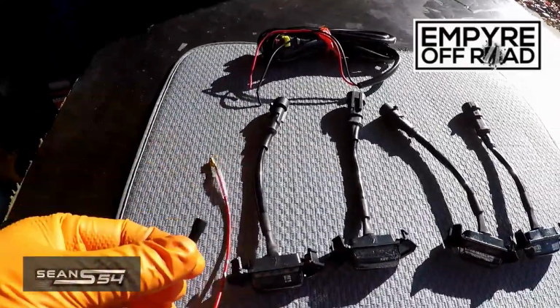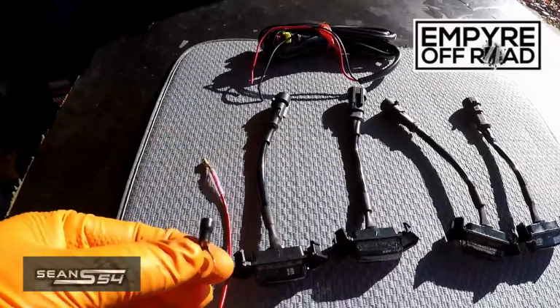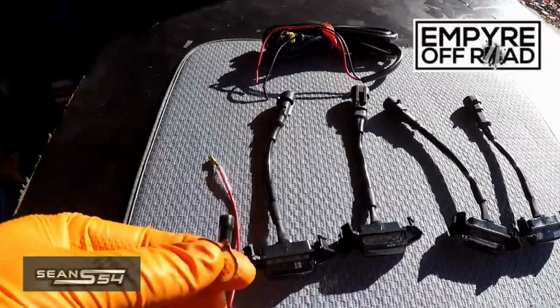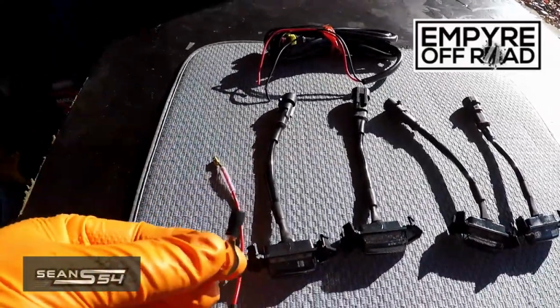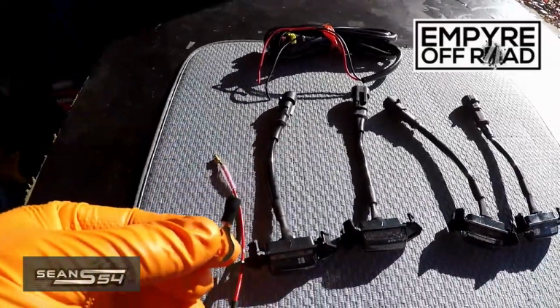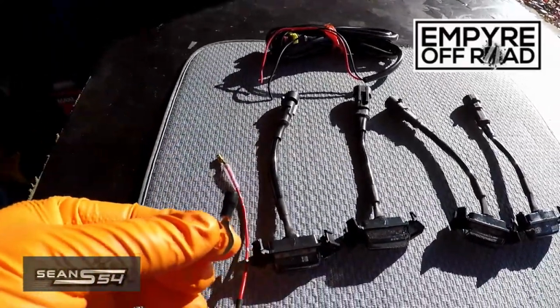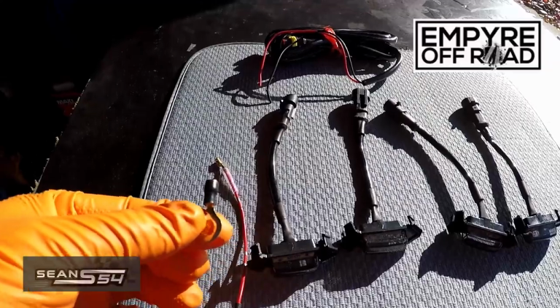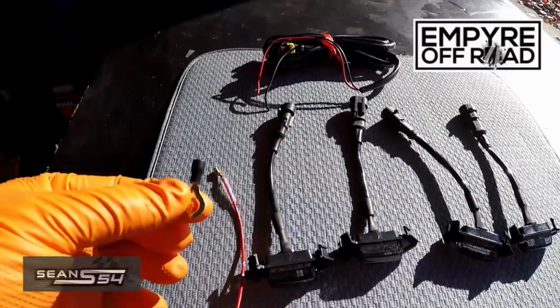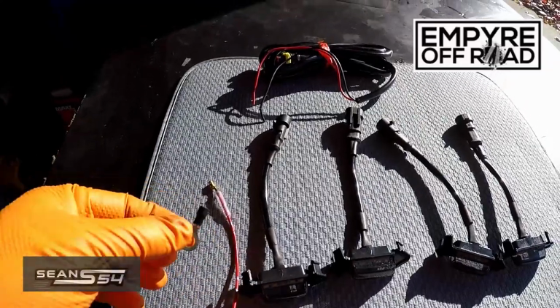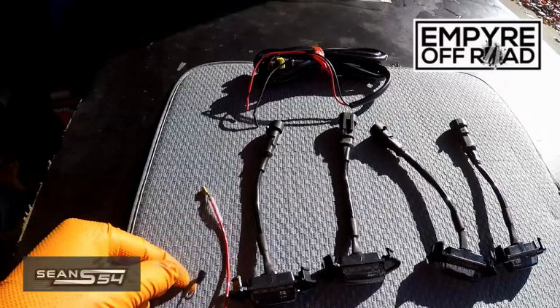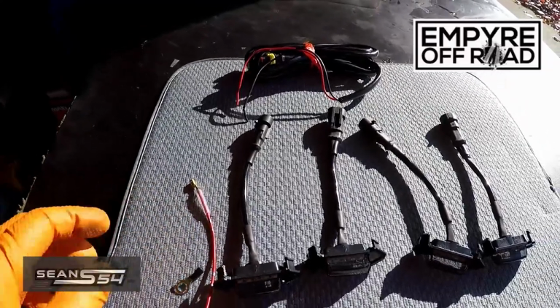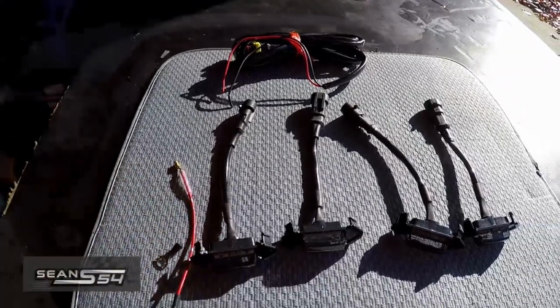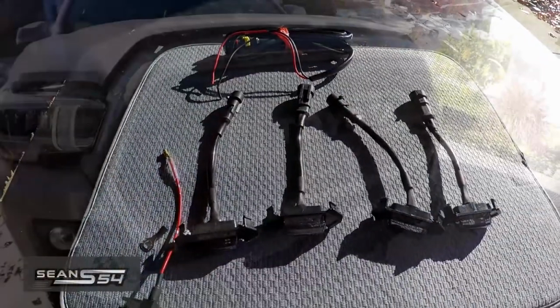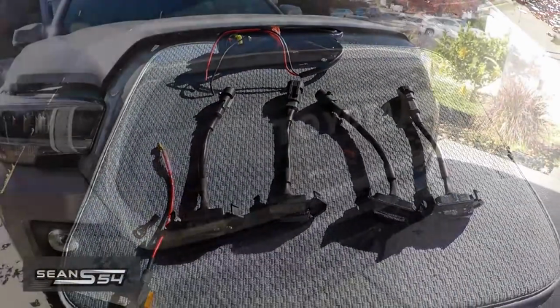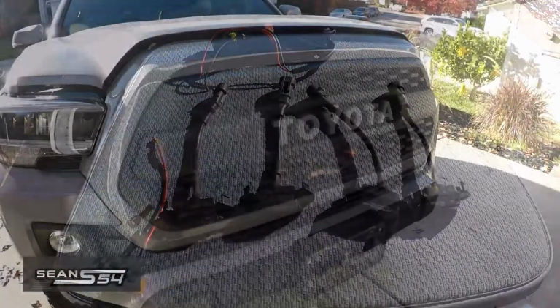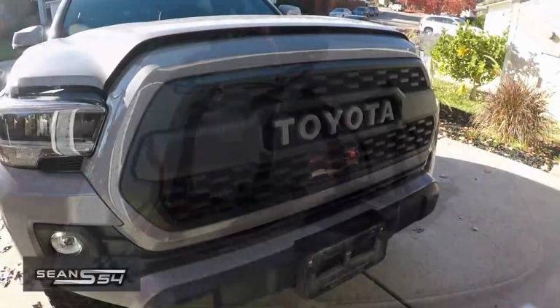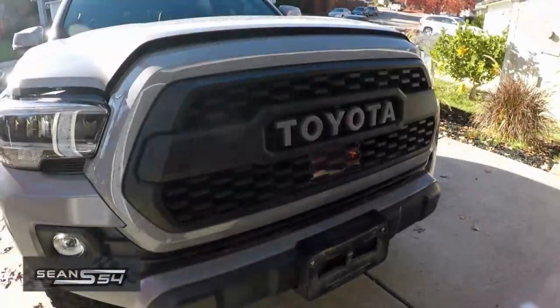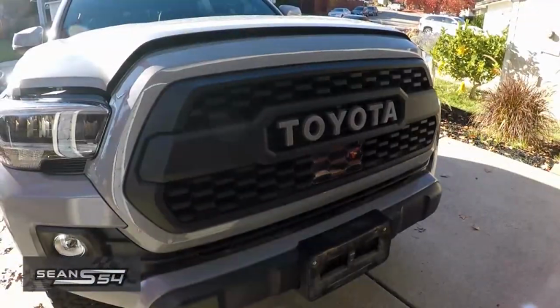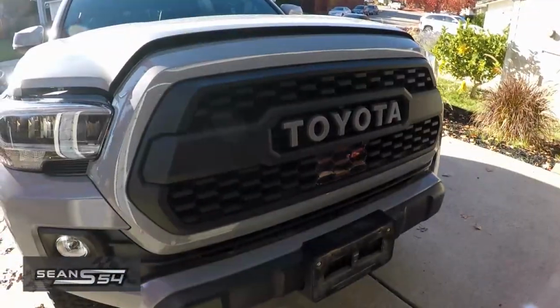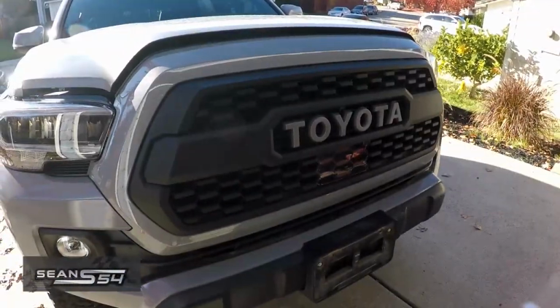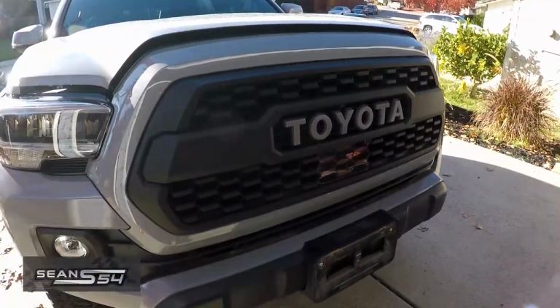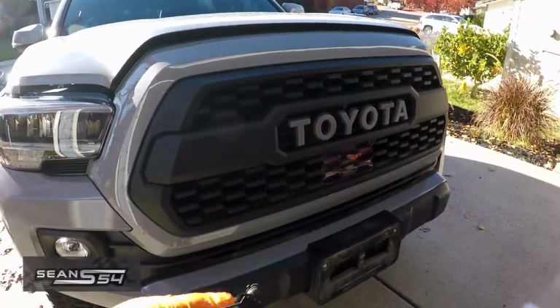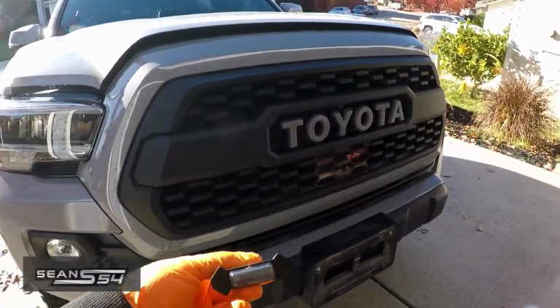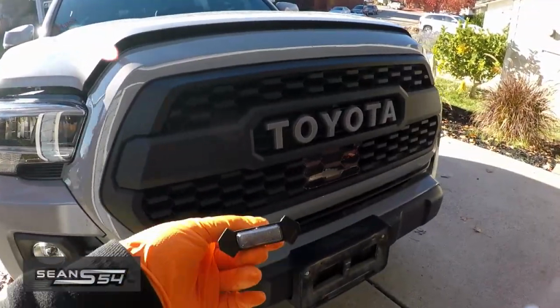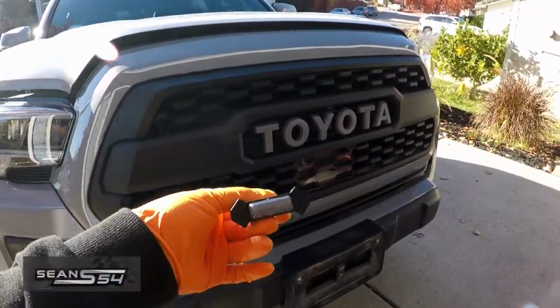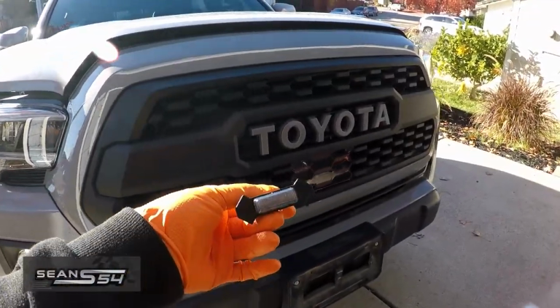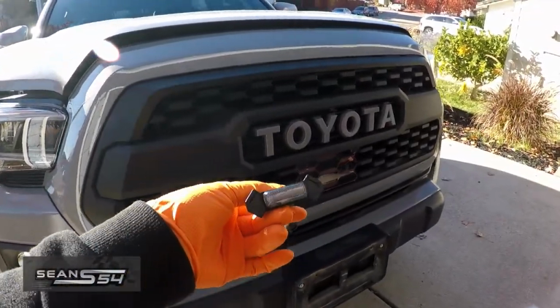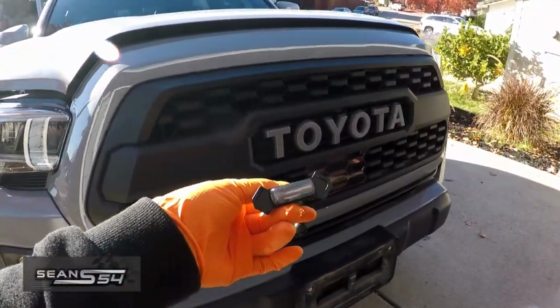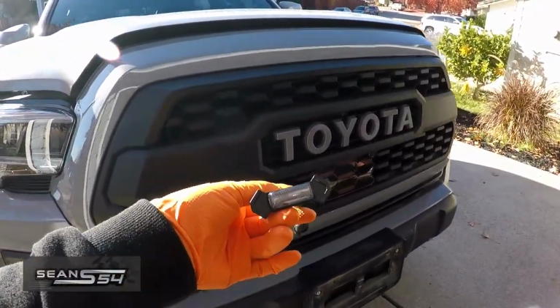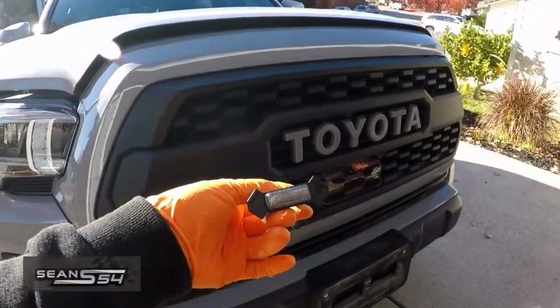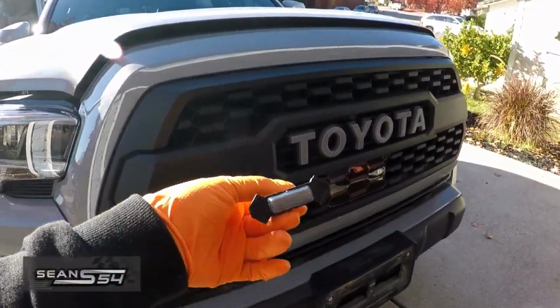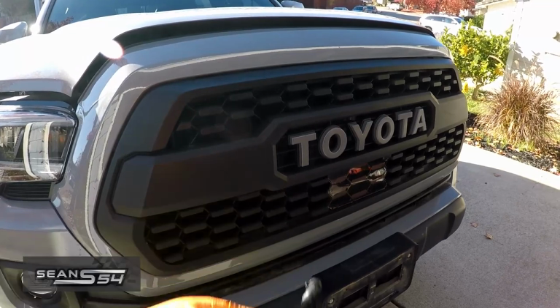This is a ring terminal for the ground. With the TRD Pro Grille, this thing will pop right in.